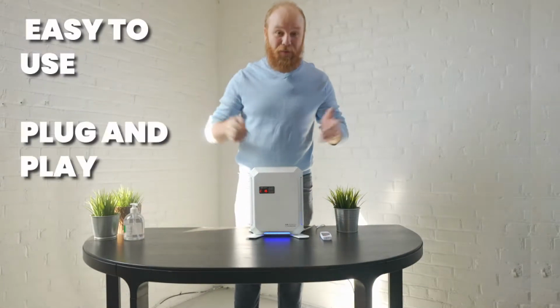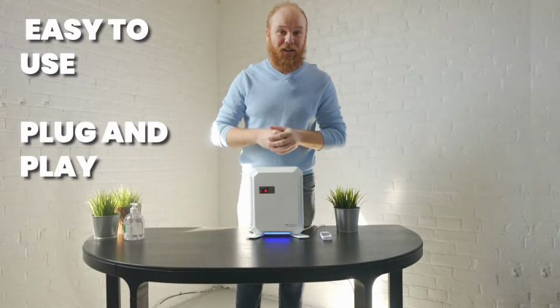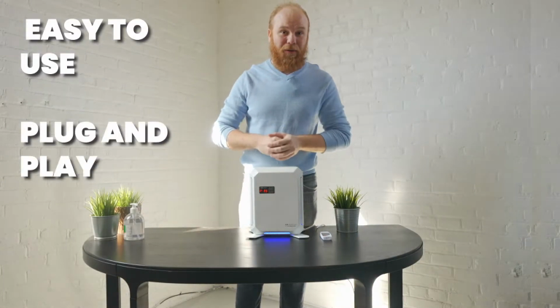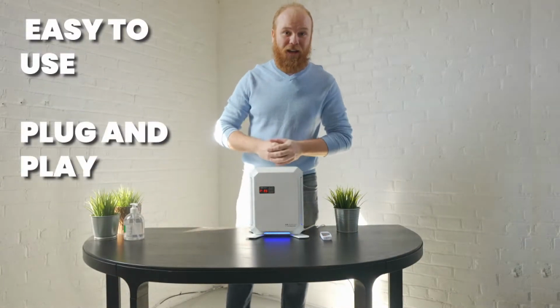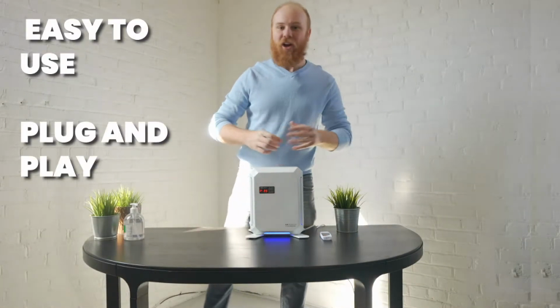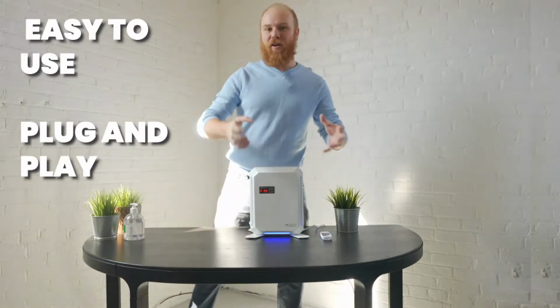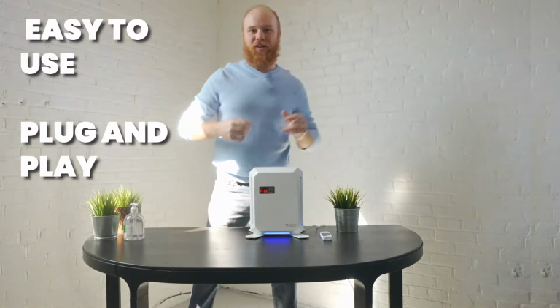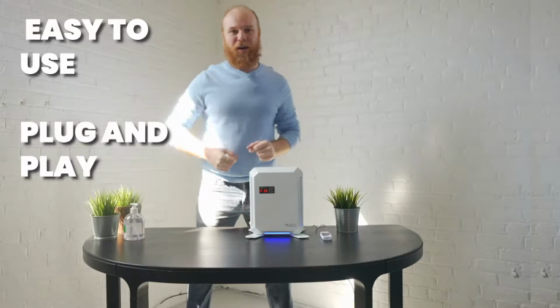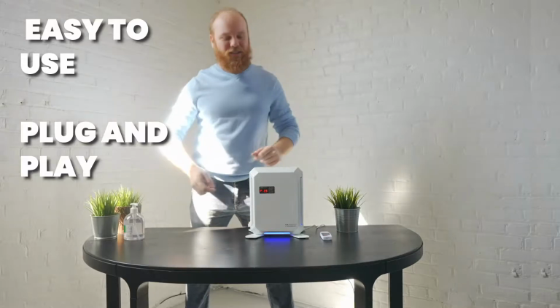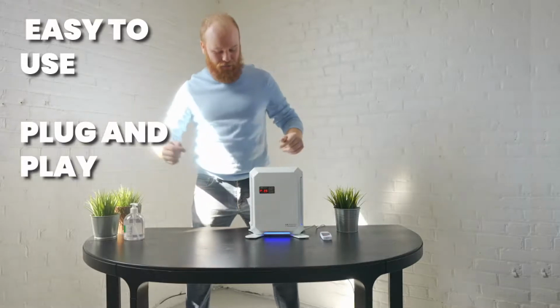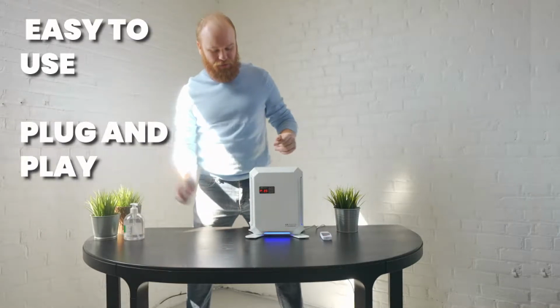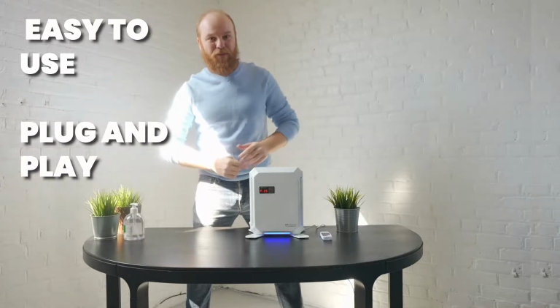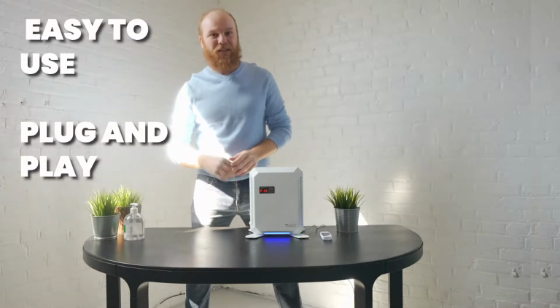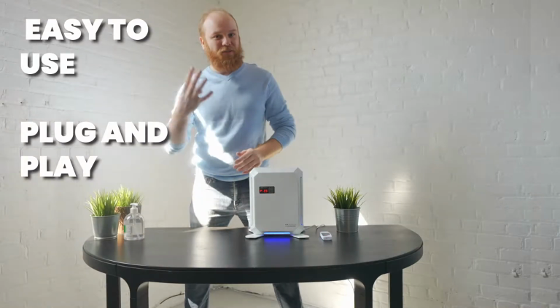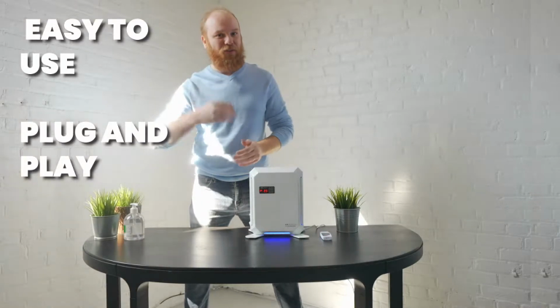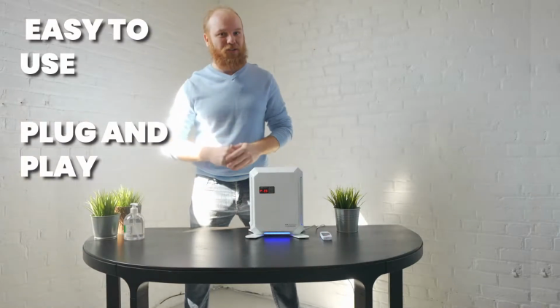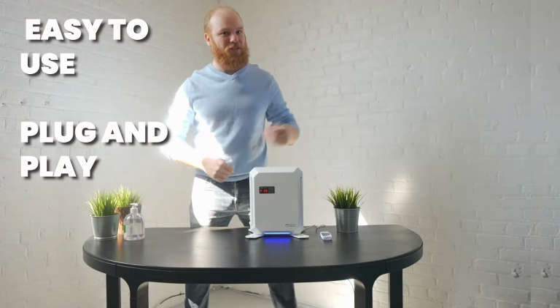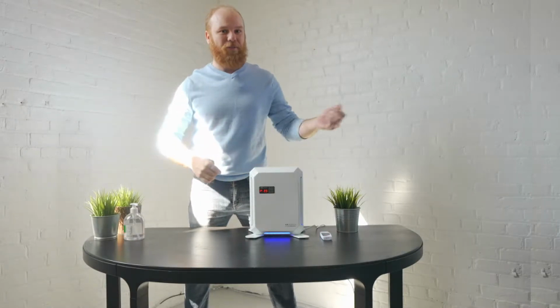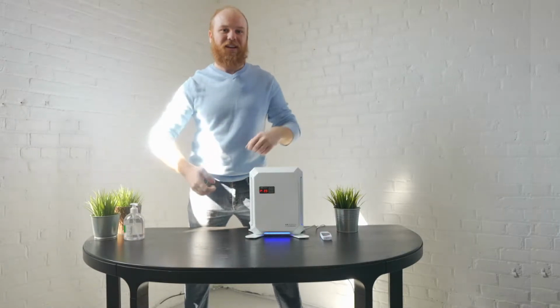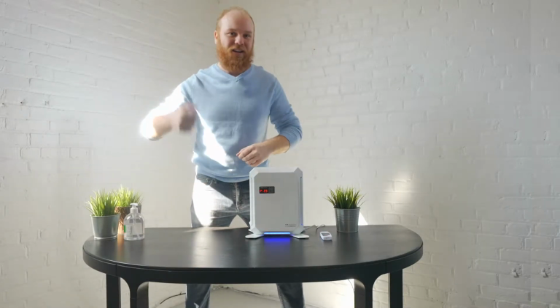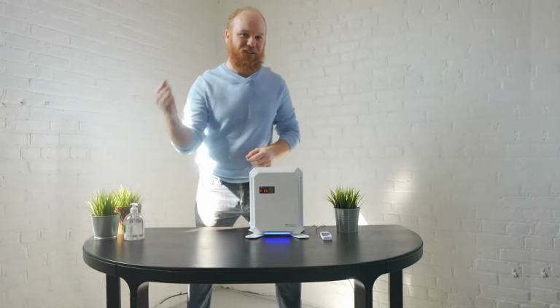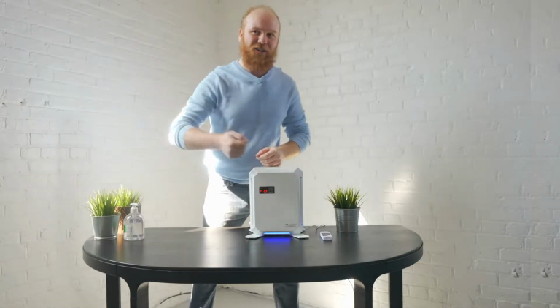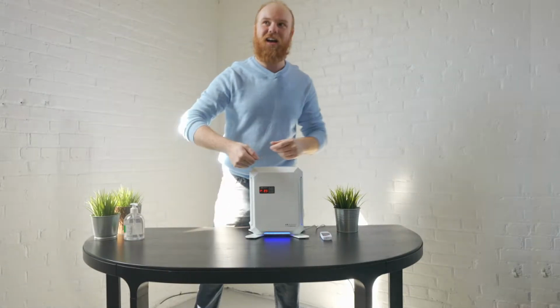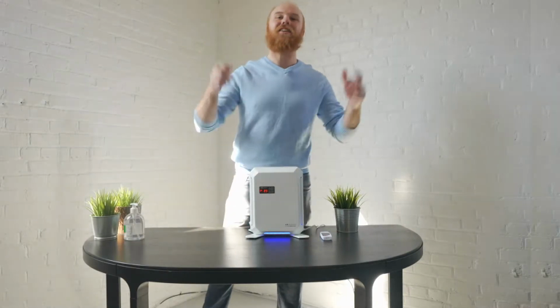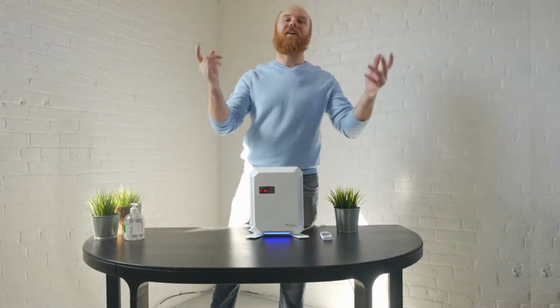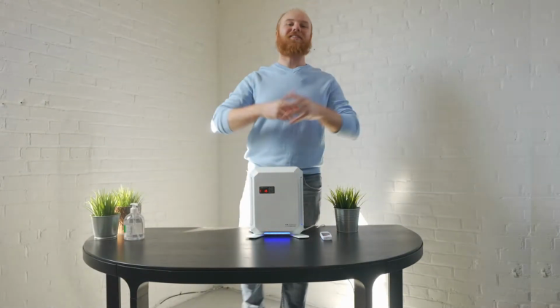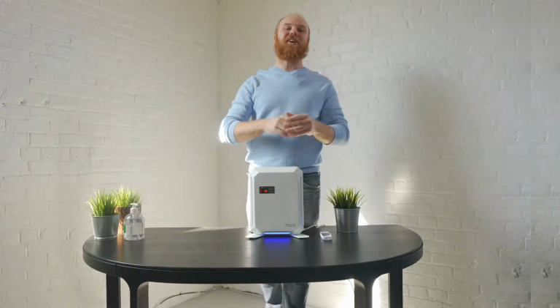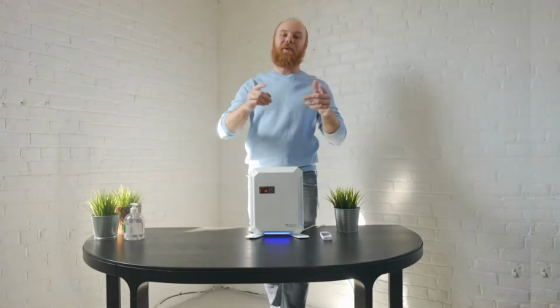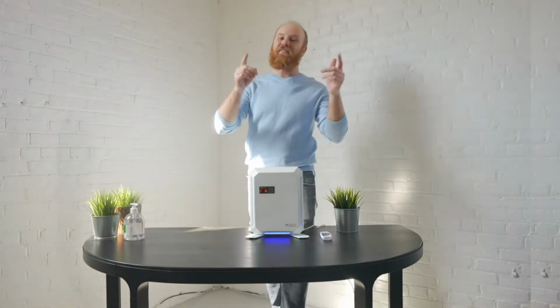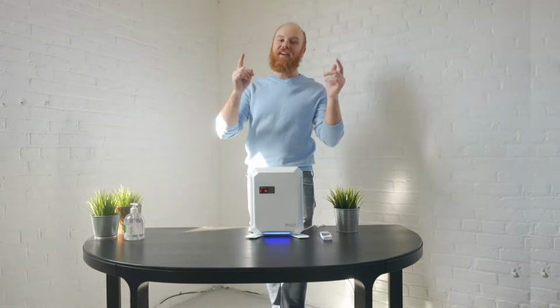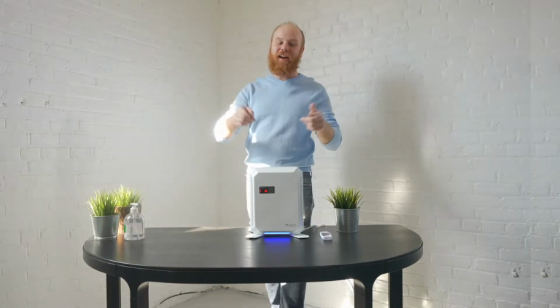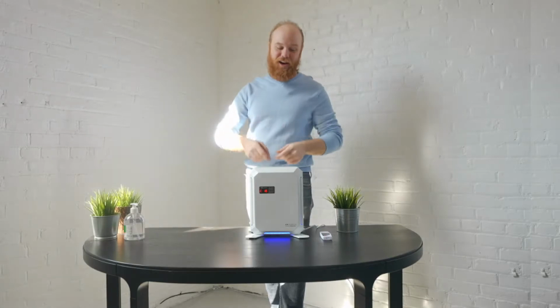It's plug and play right out of the box. You screw the base in with four screws, plug it in, turn it on, and you're ready to start purifying your air.